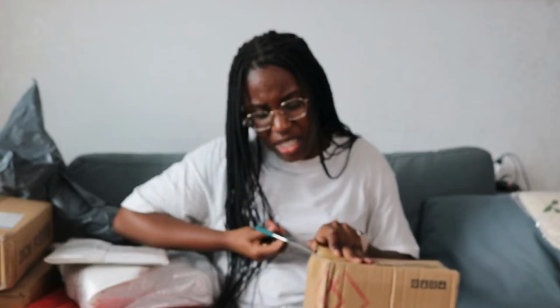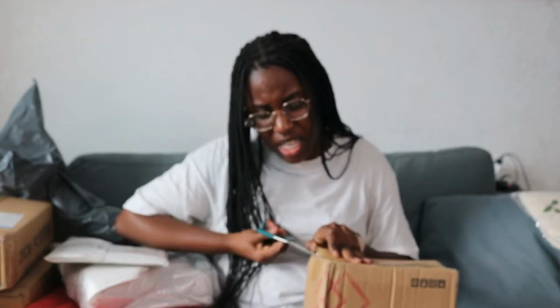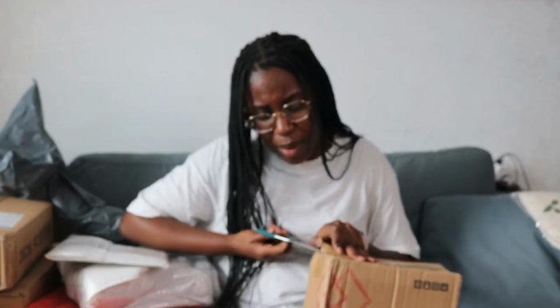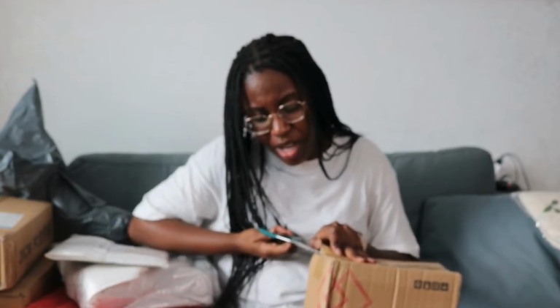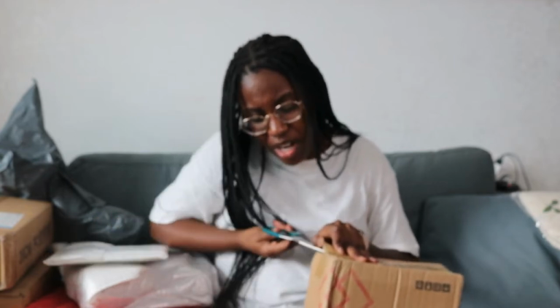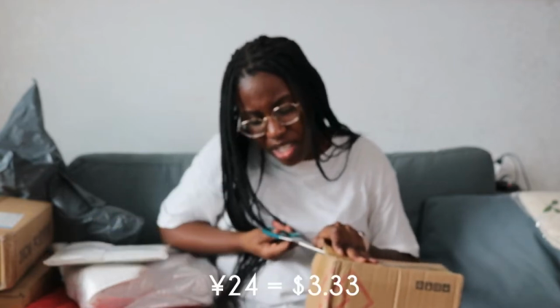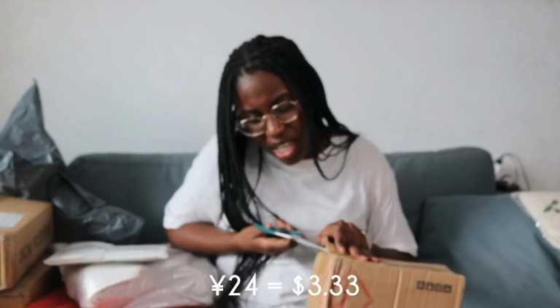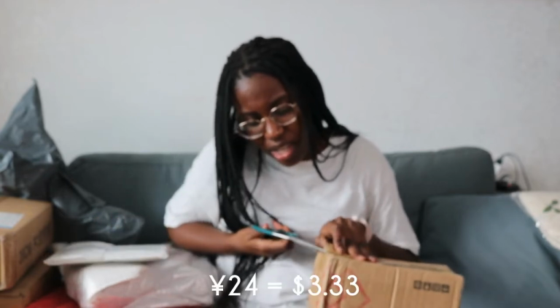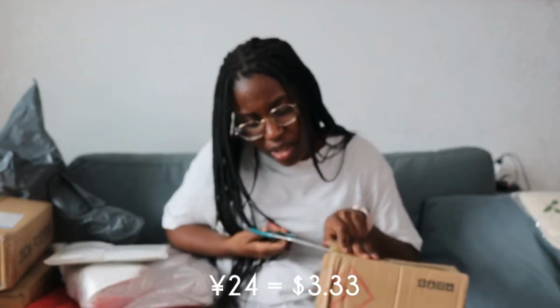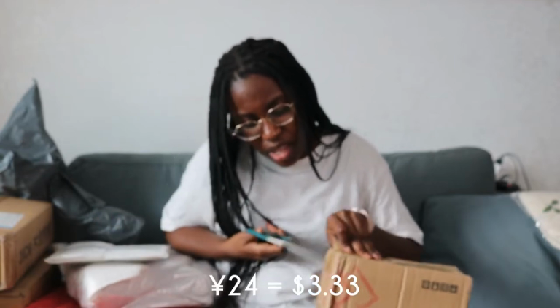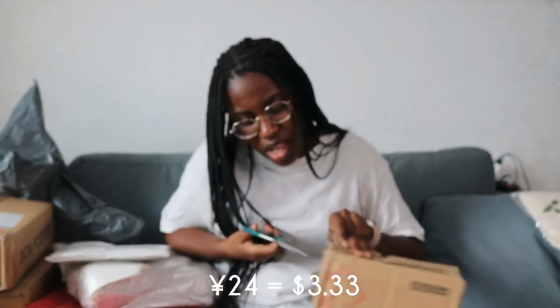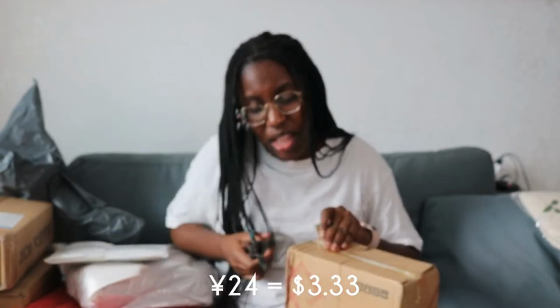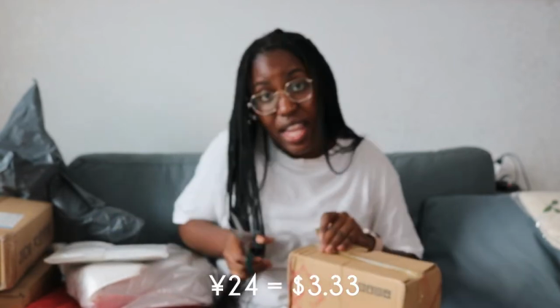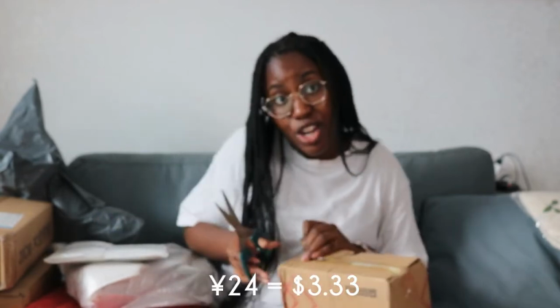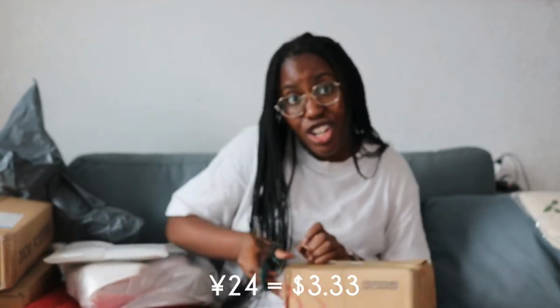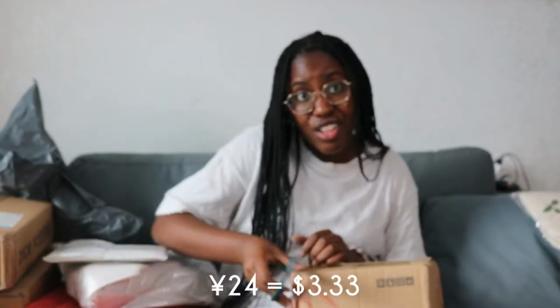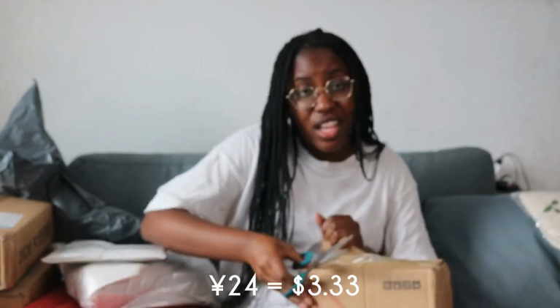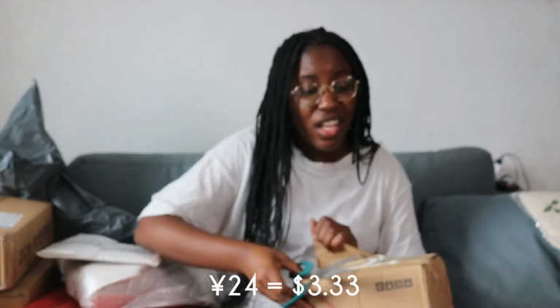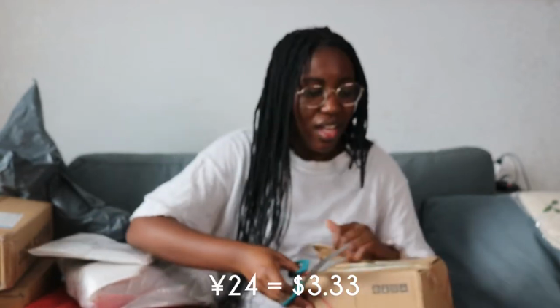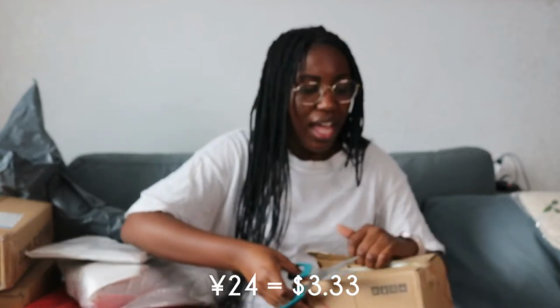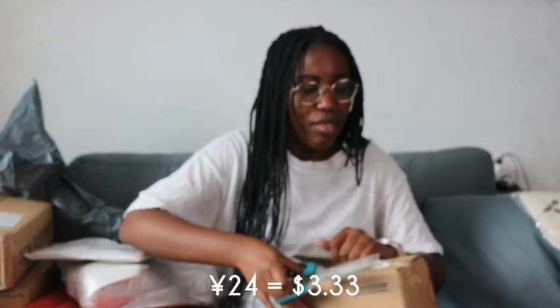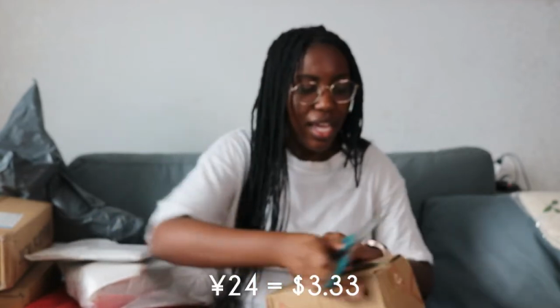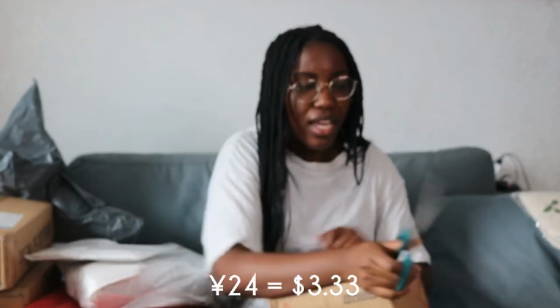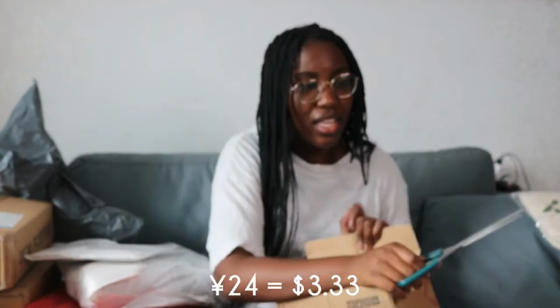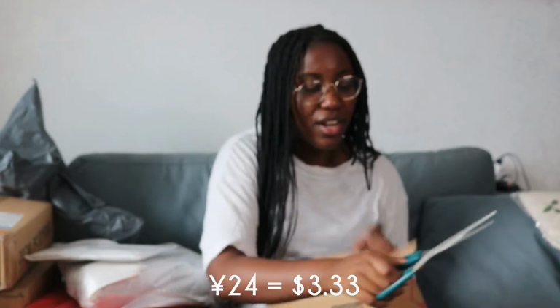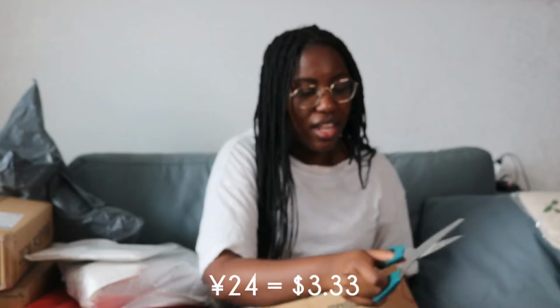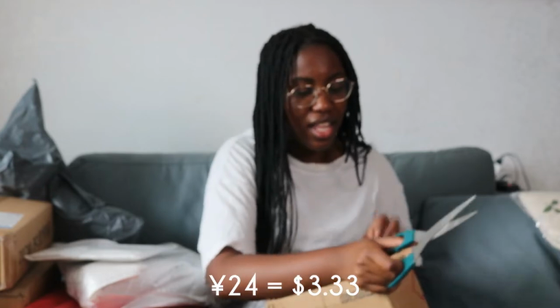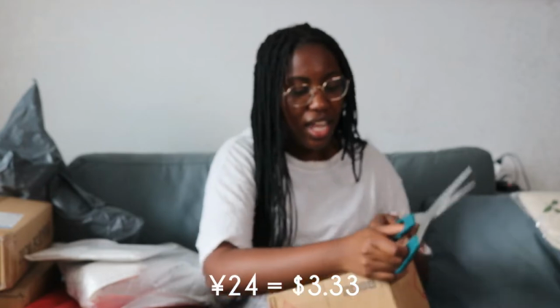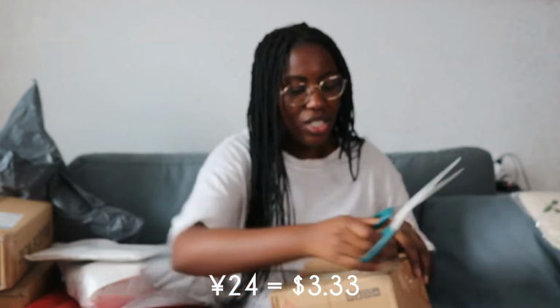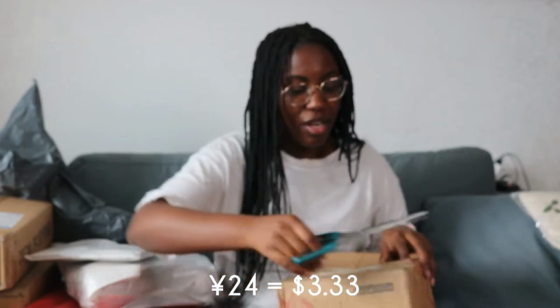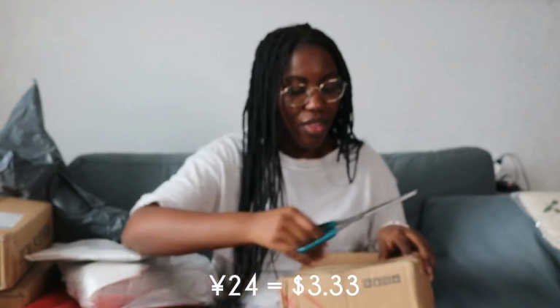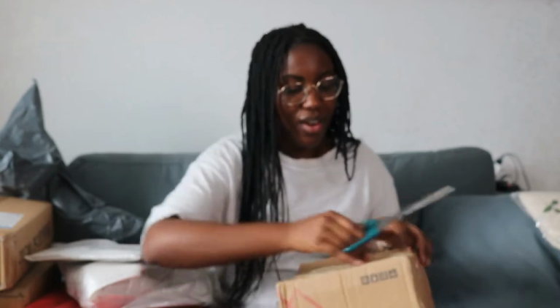Another thing you don't think about having to buy — it's like a lighter. I had to buy a lighter and then I just bought another one.